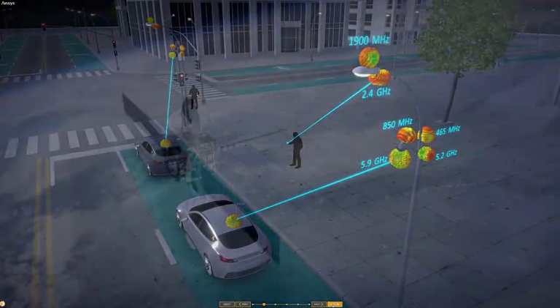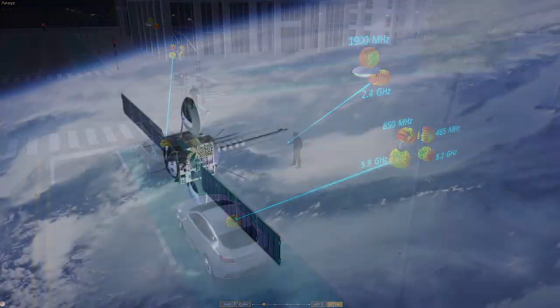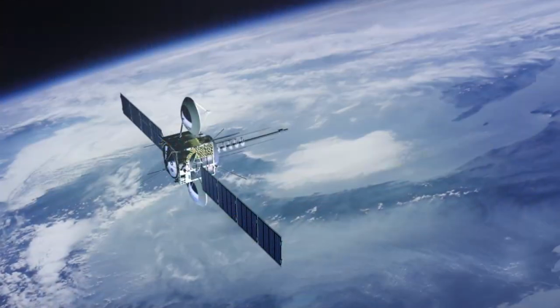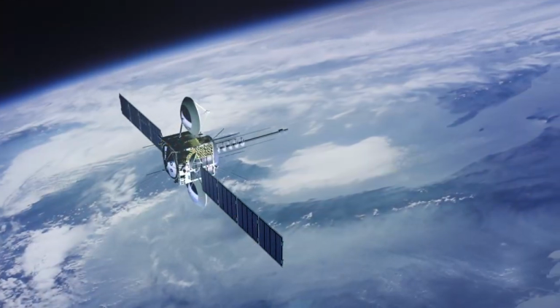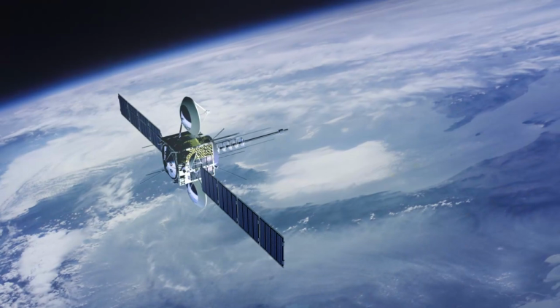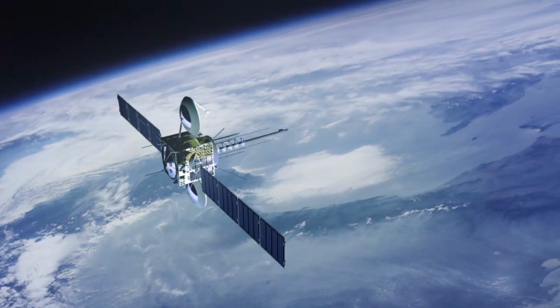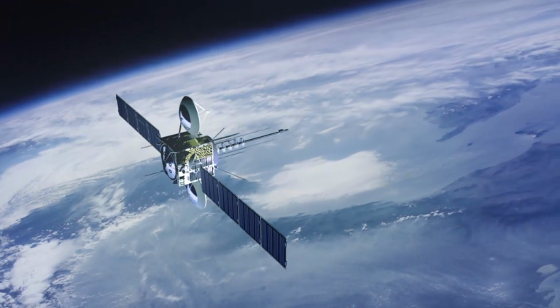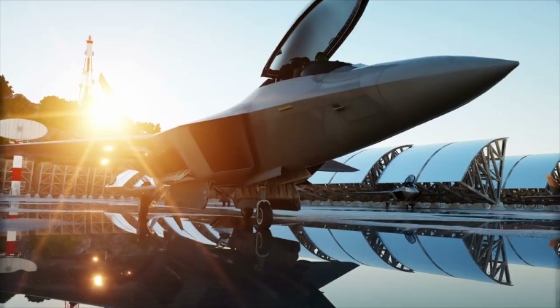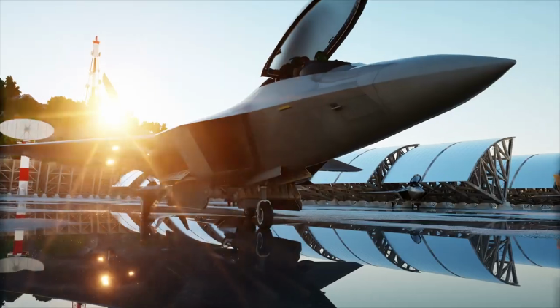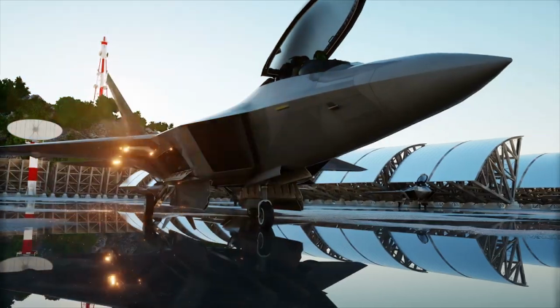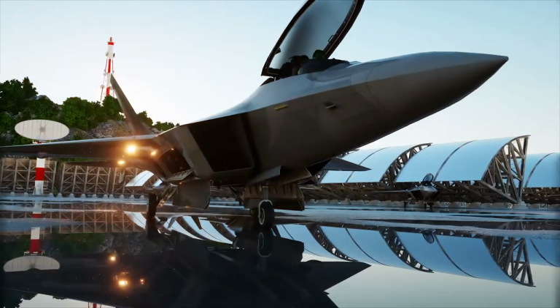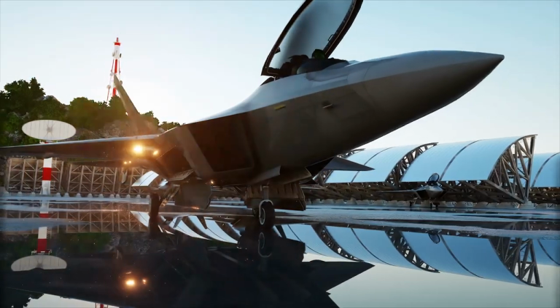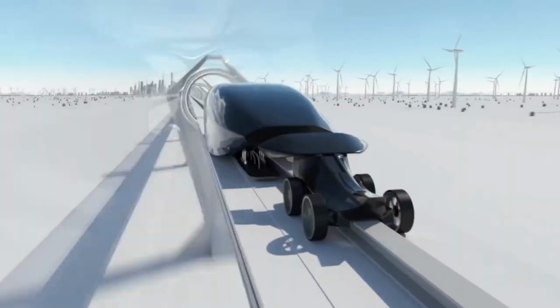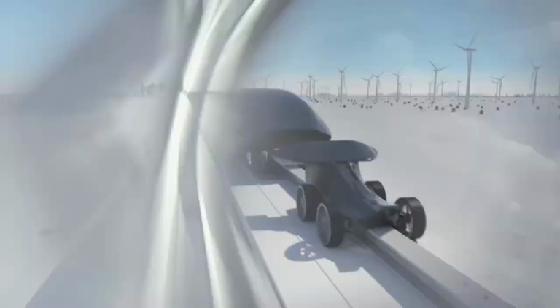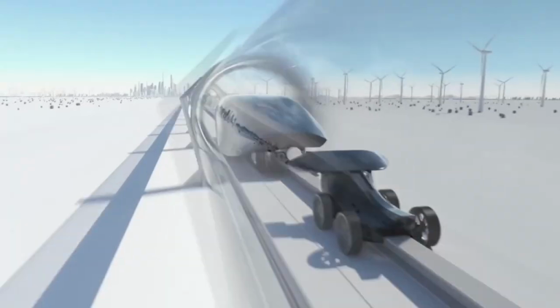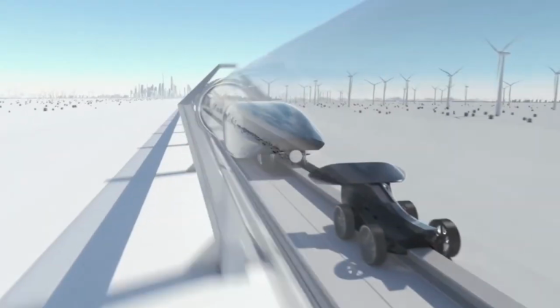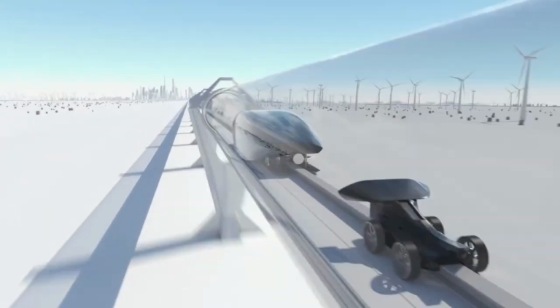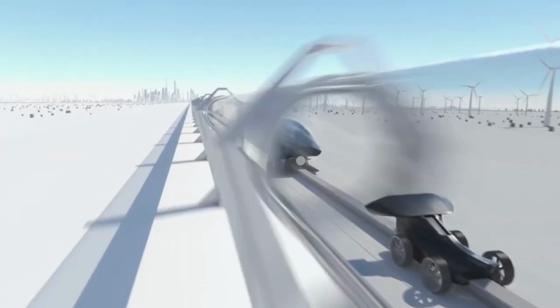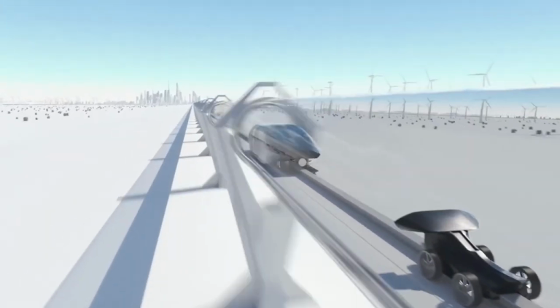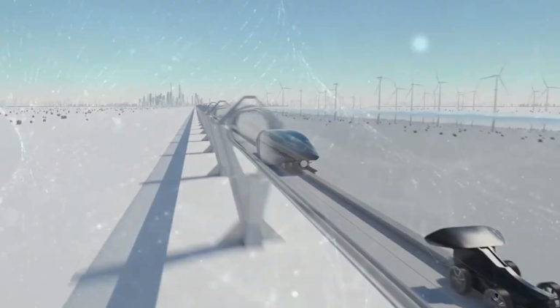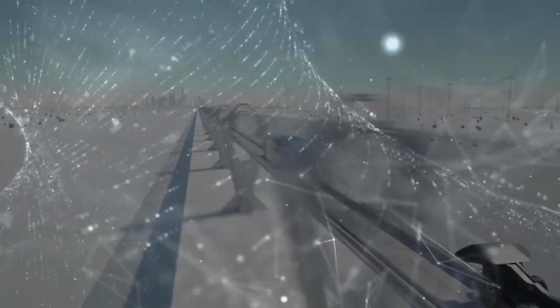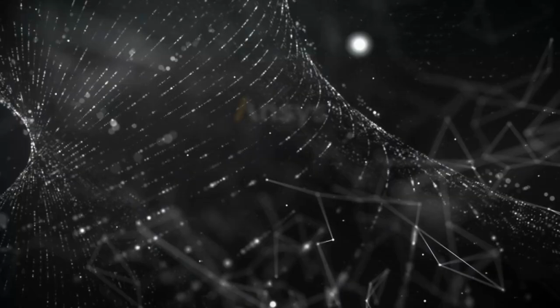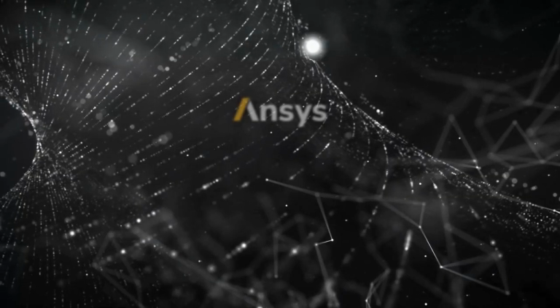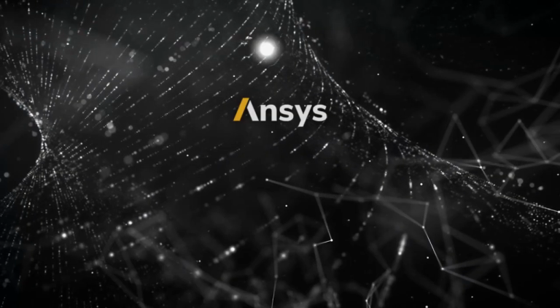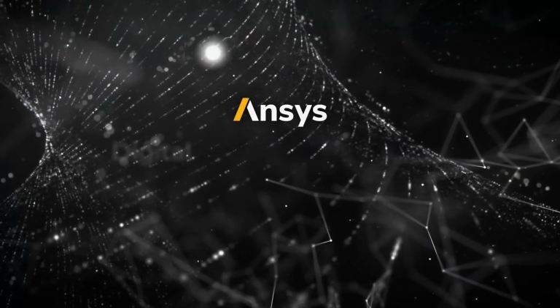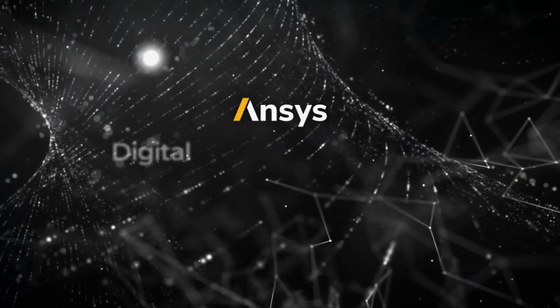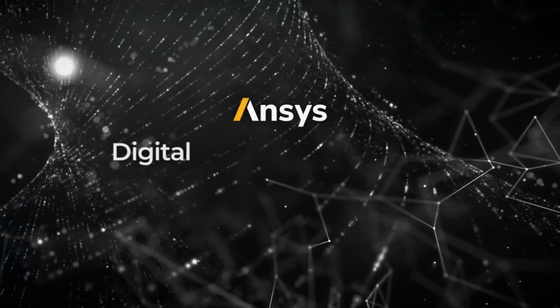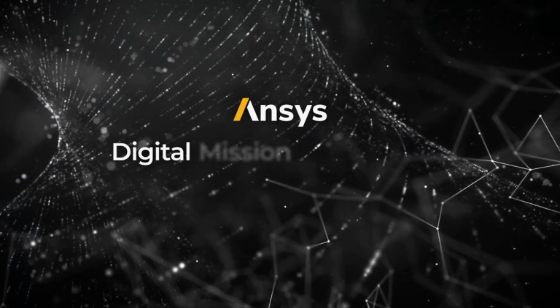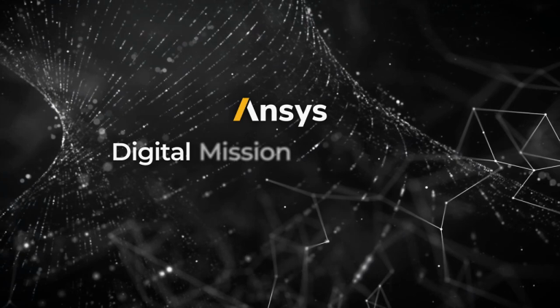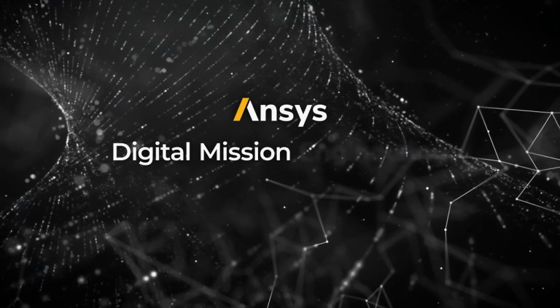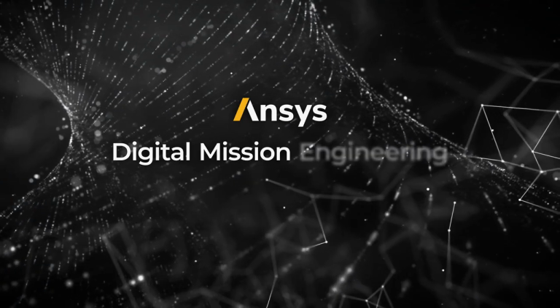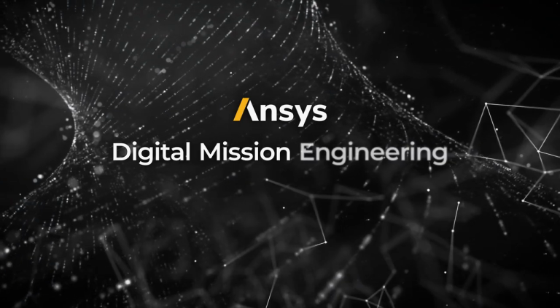For the aerospace, defense, and advanced mobility industries, this means digital mission engineering.